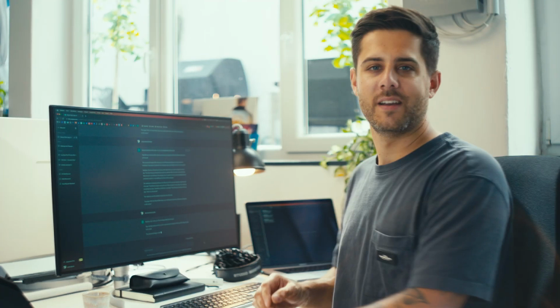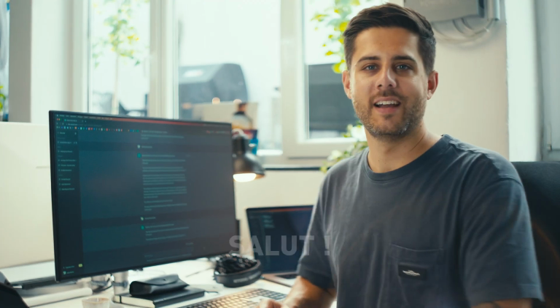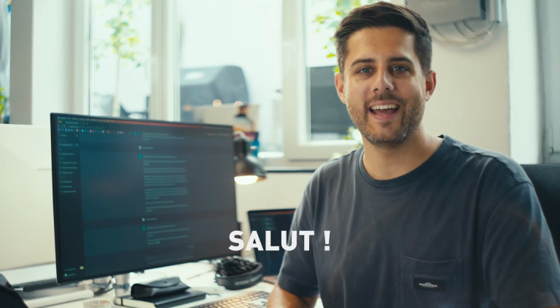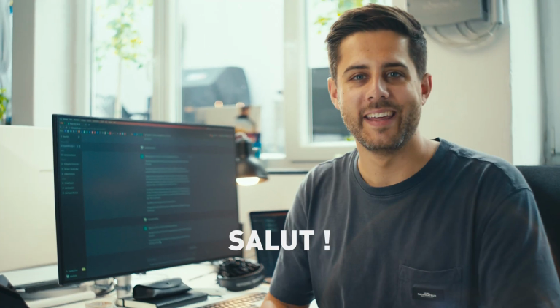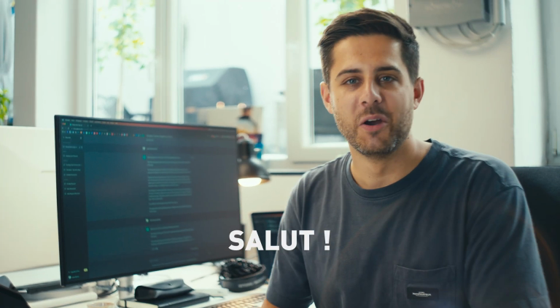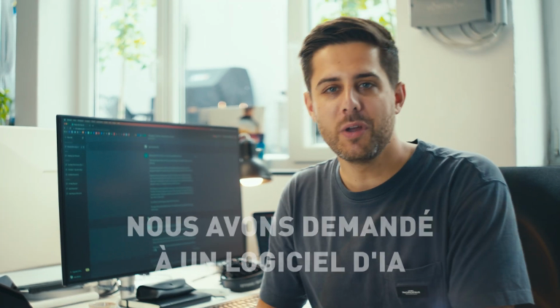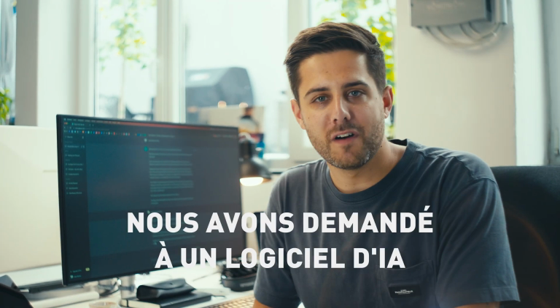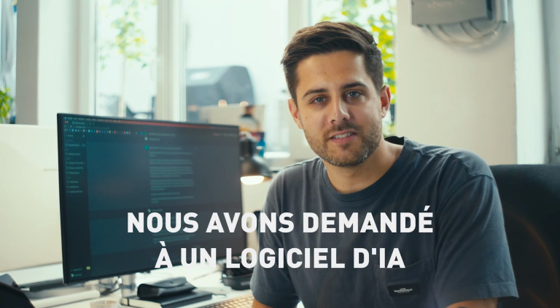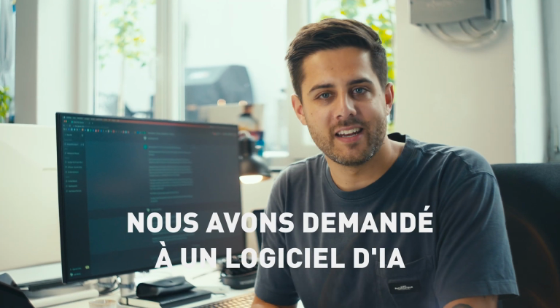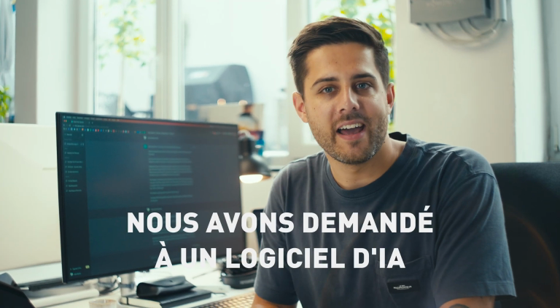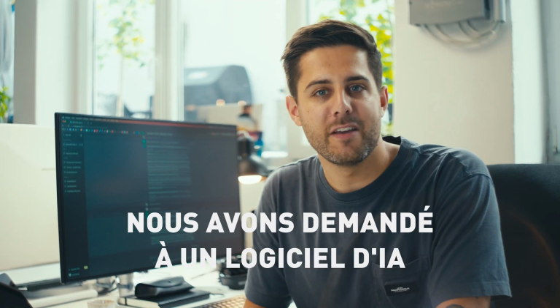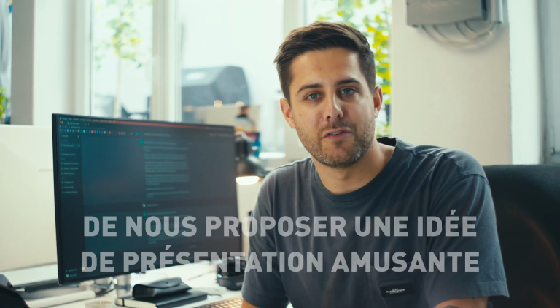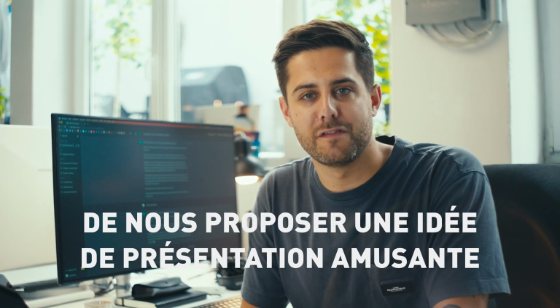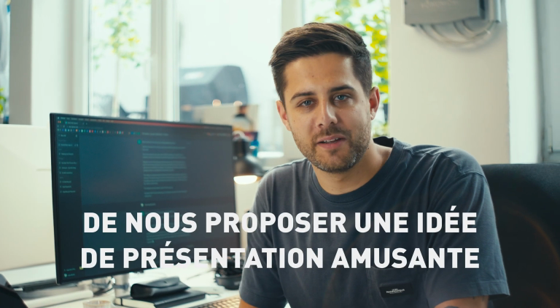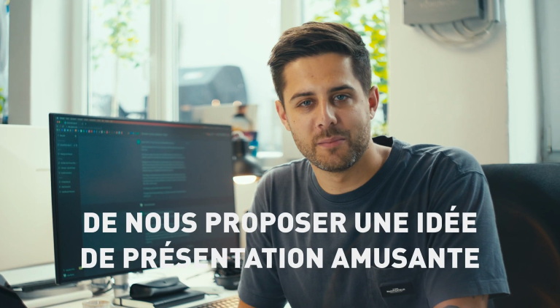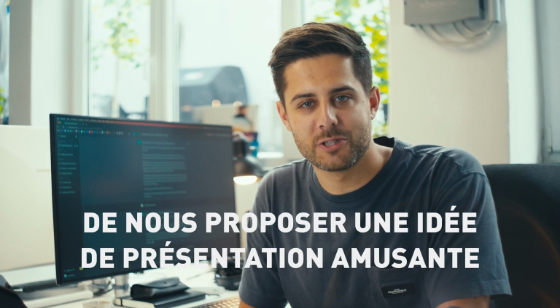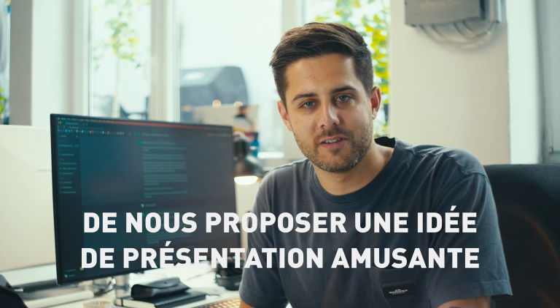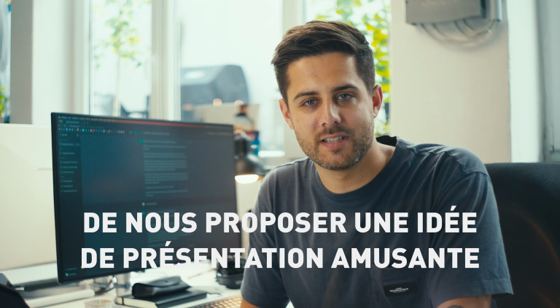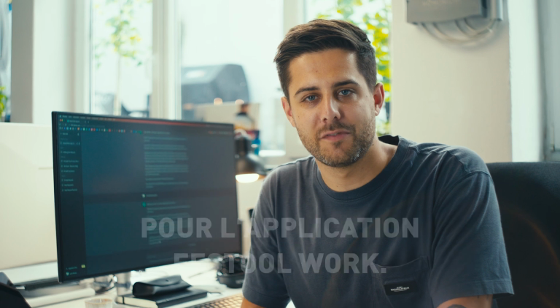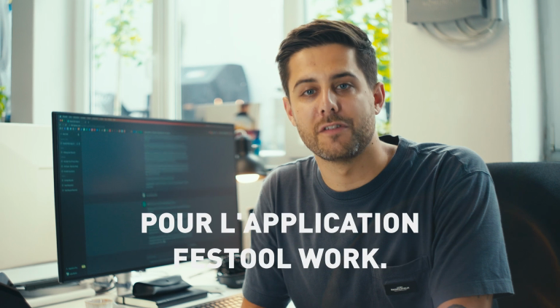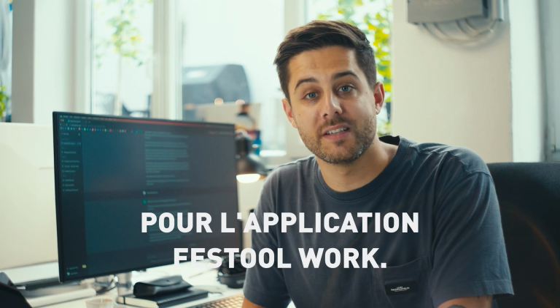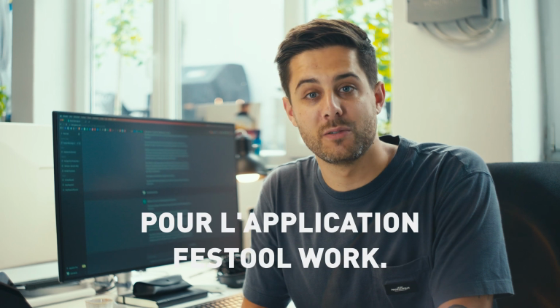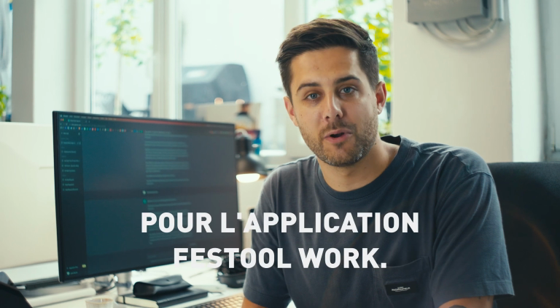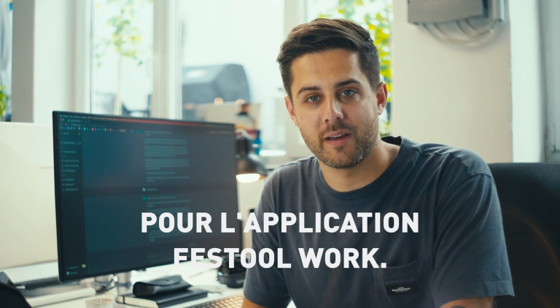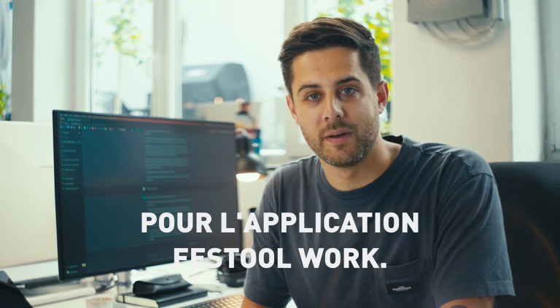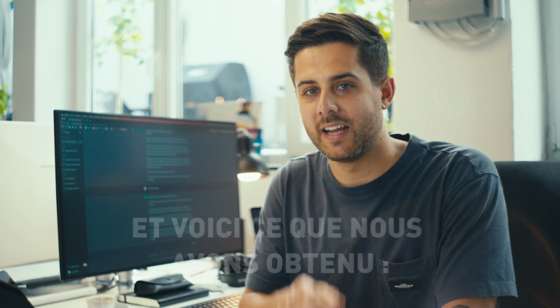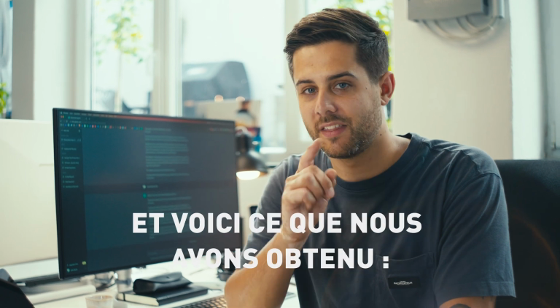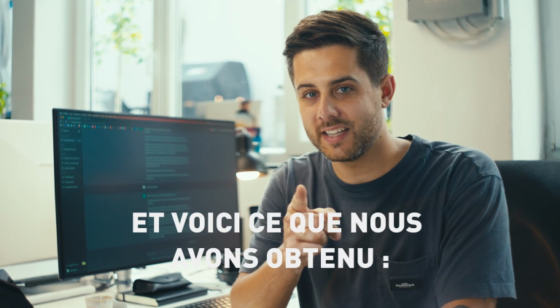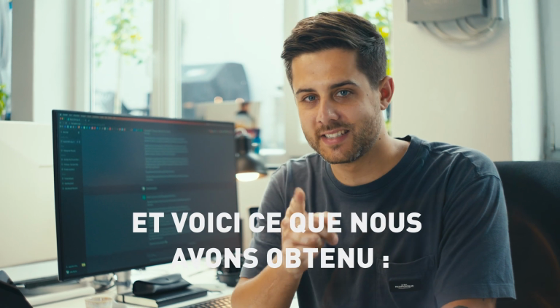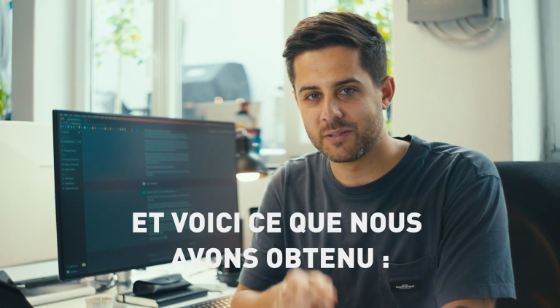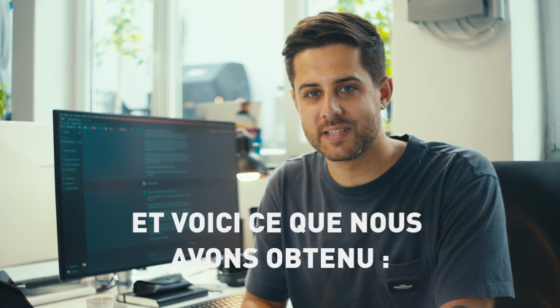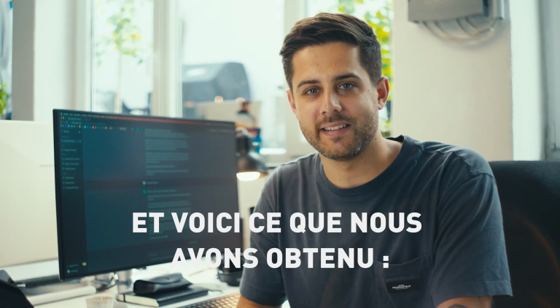Hey, we've asked an AI for a funny commercial concept for the Fast2Work app, and that's the result.